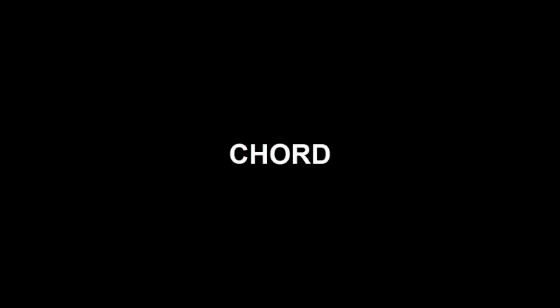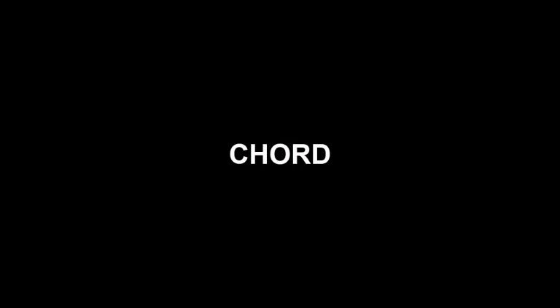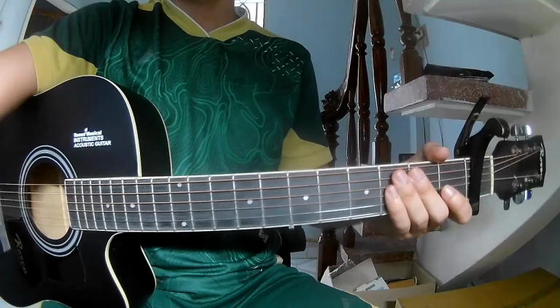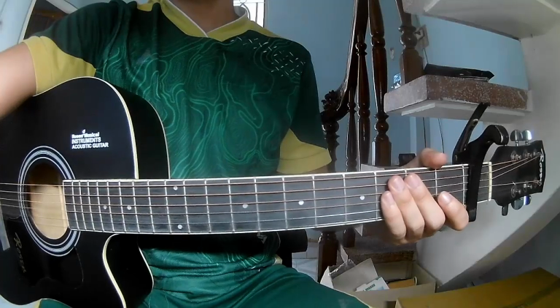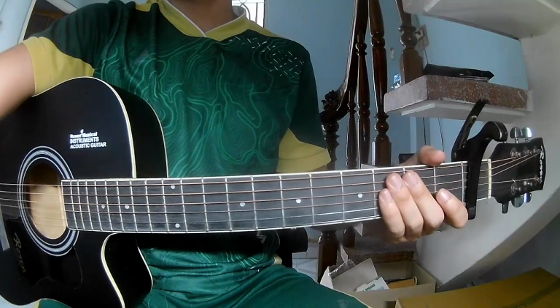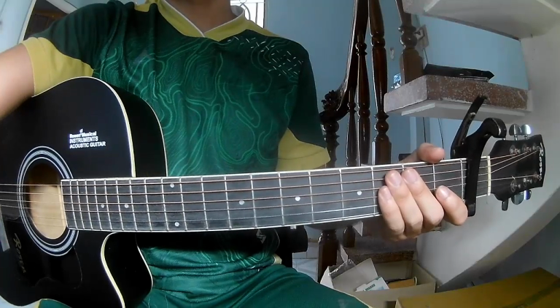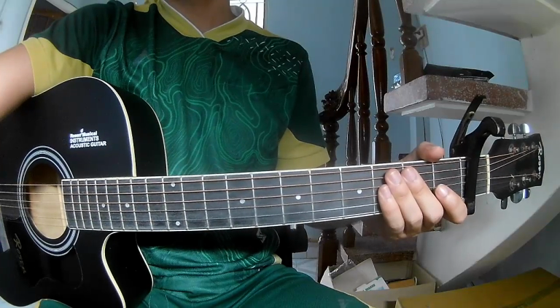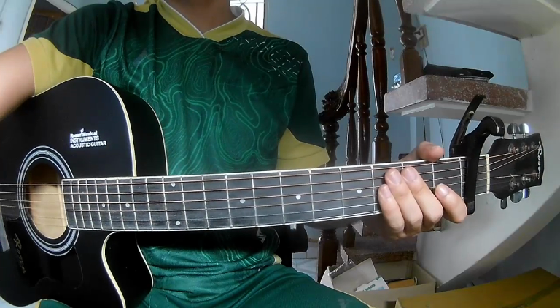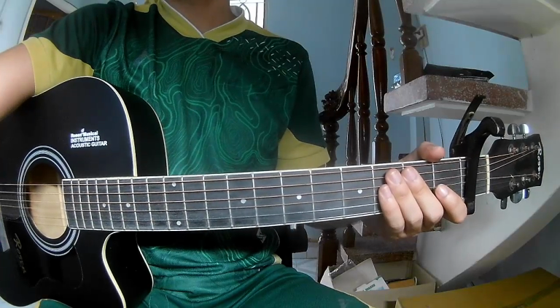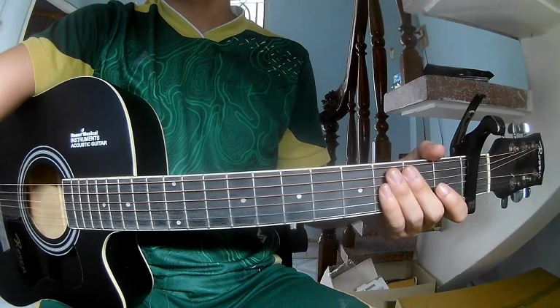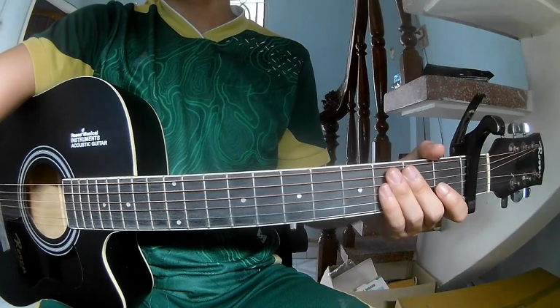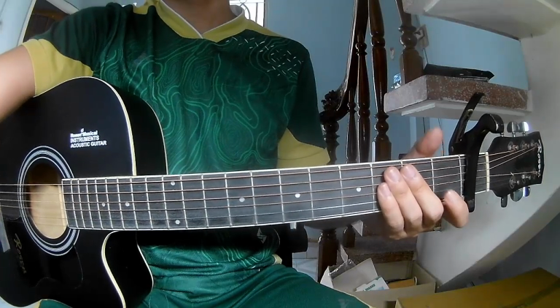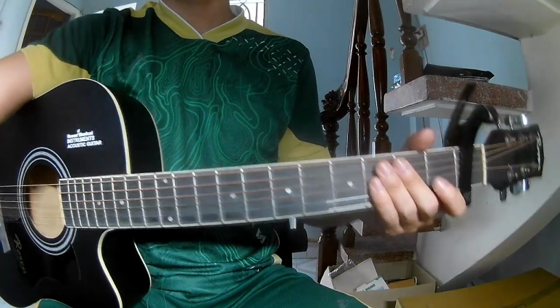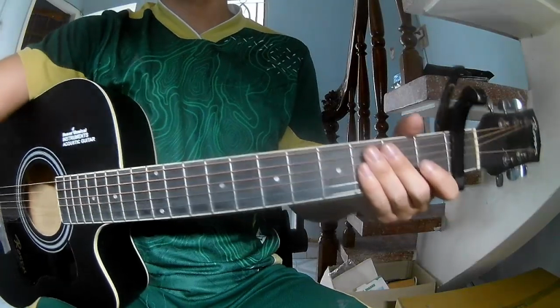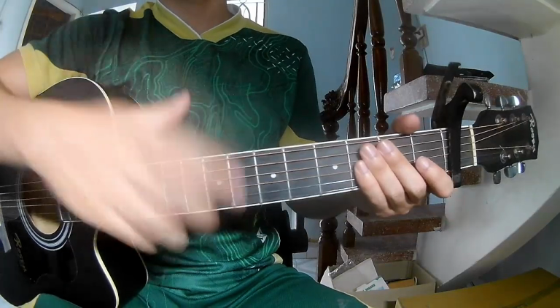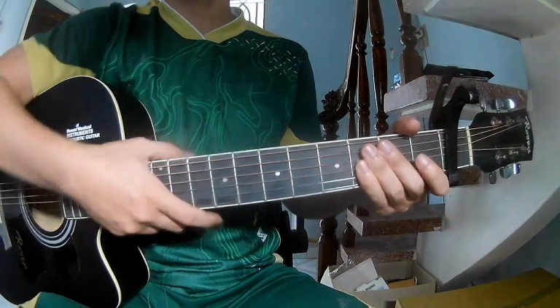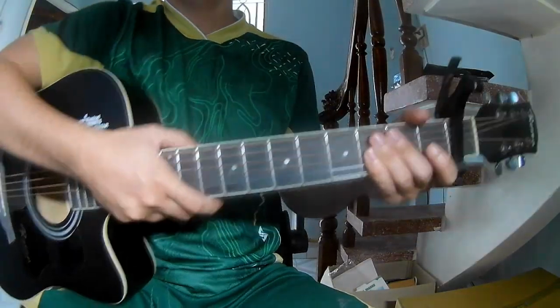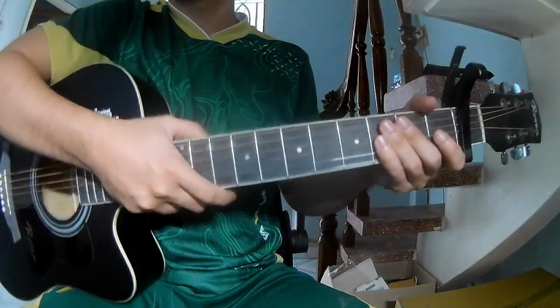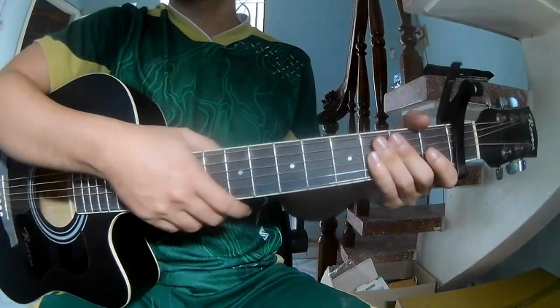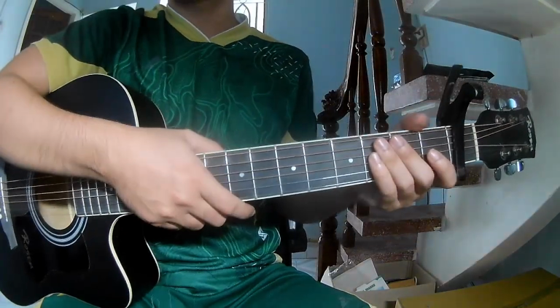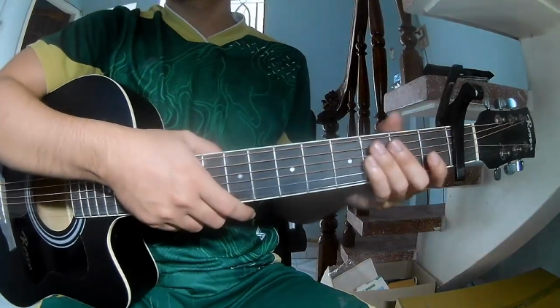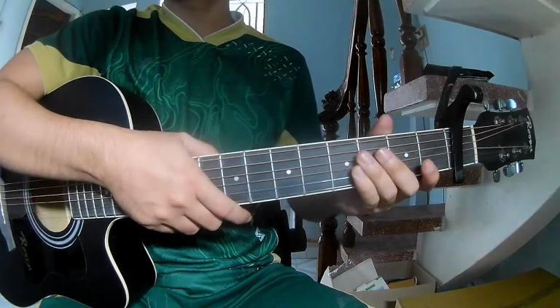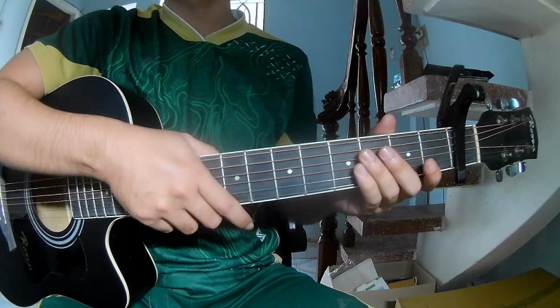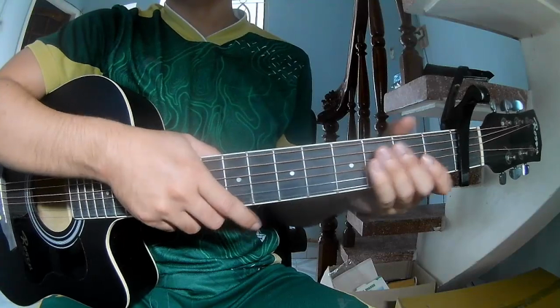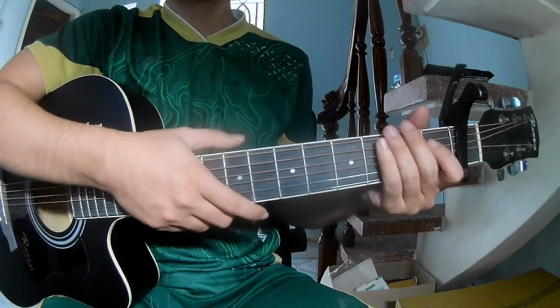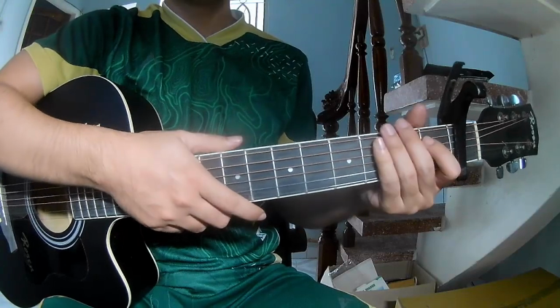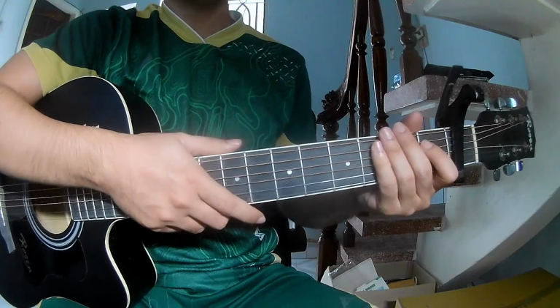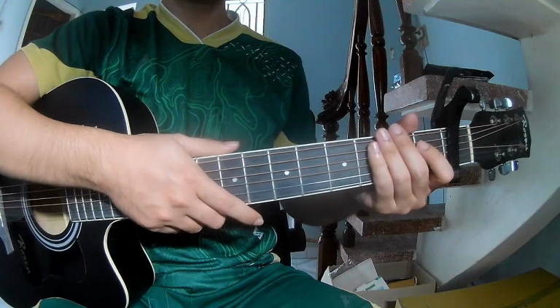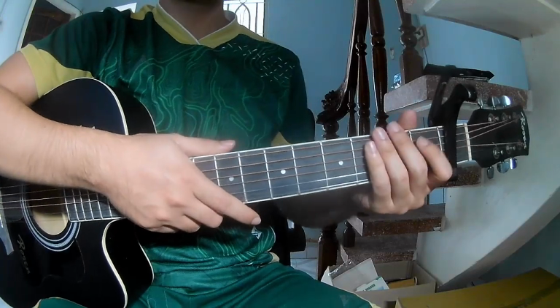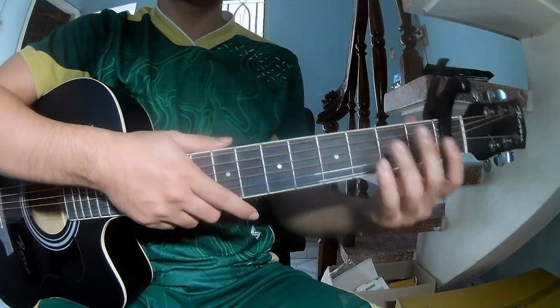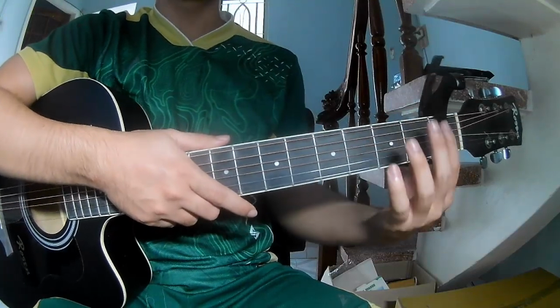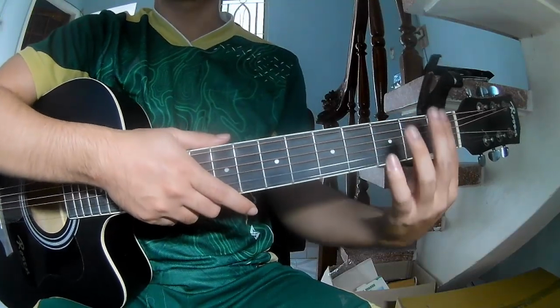Hi everyone, today we'll see how to play guitar 'Back to Me' by Taylor Swift. First to play keyboard in the first frame.